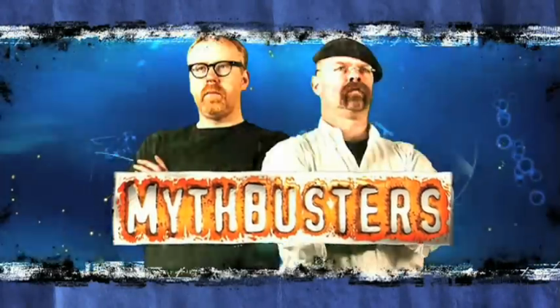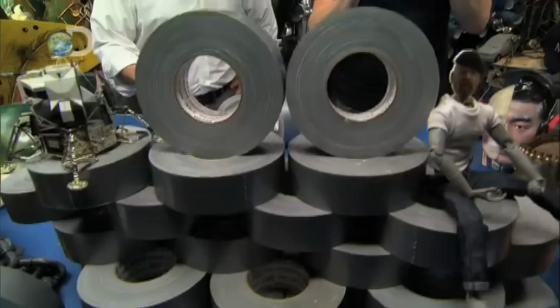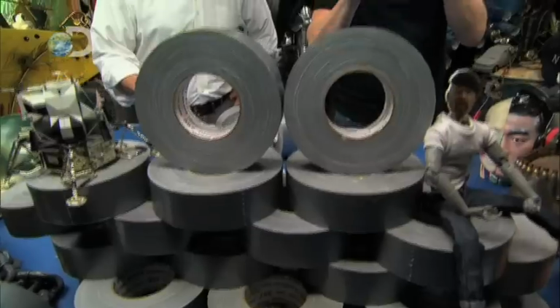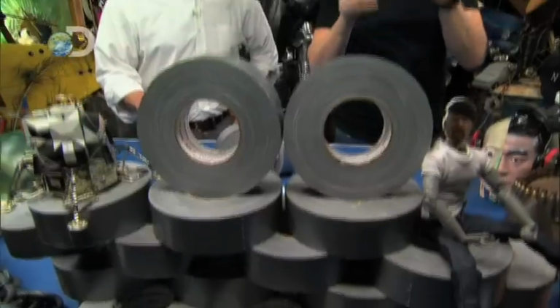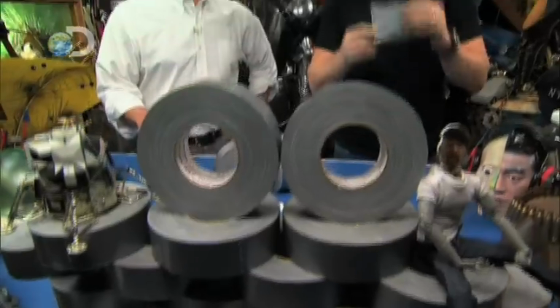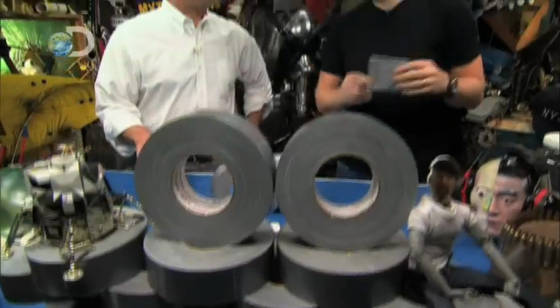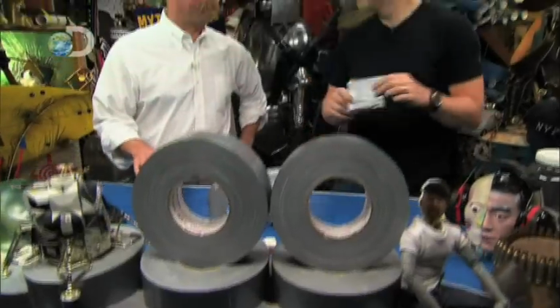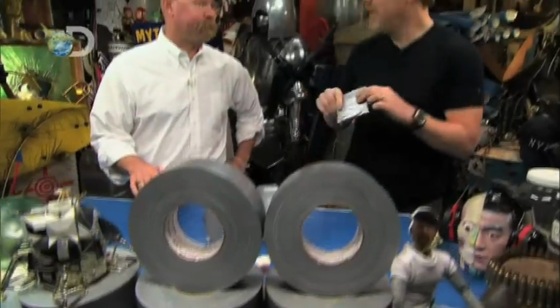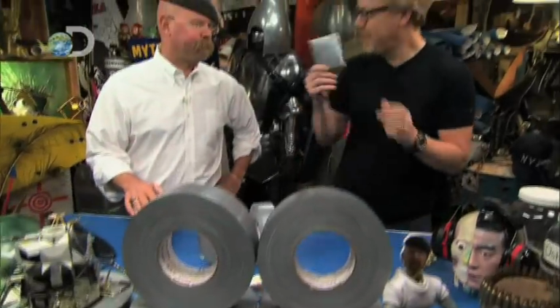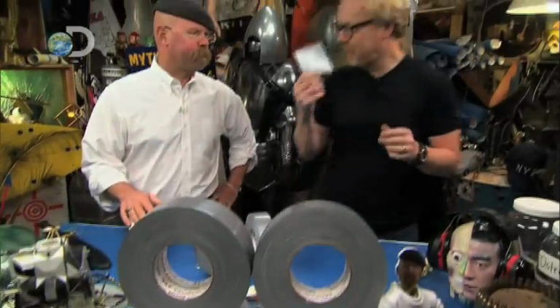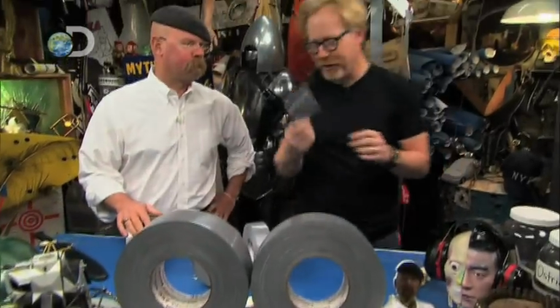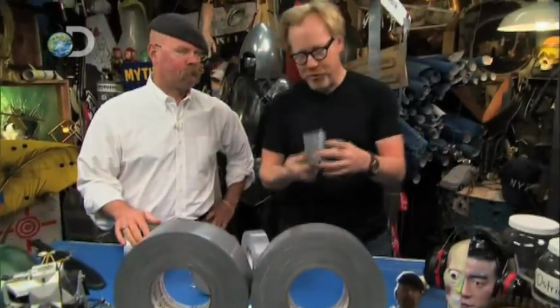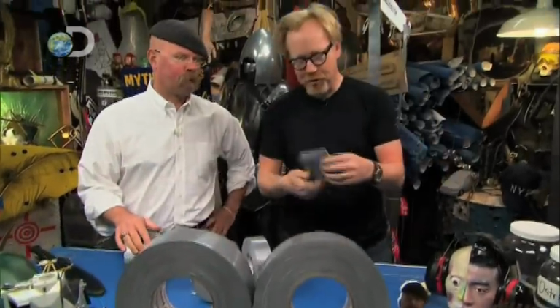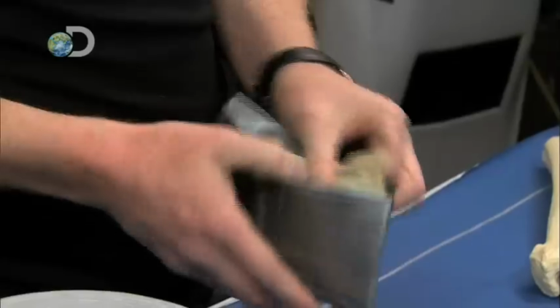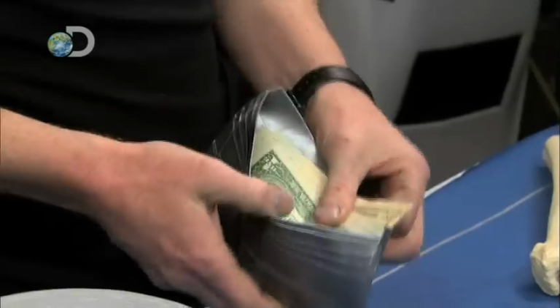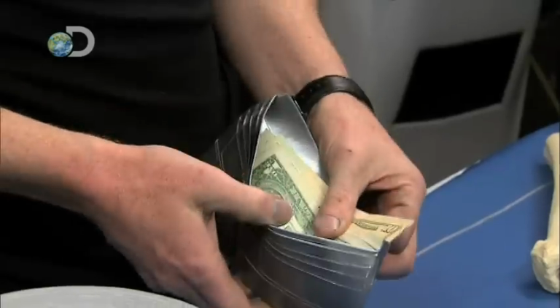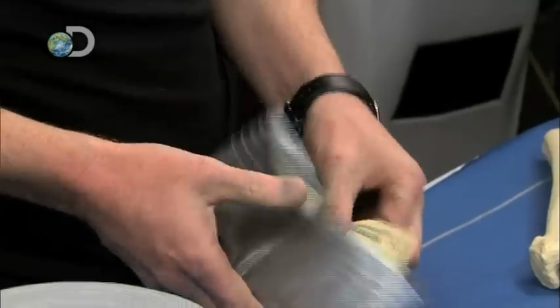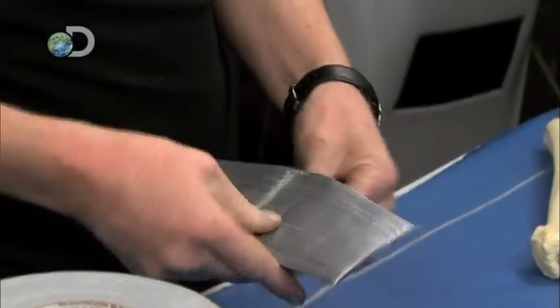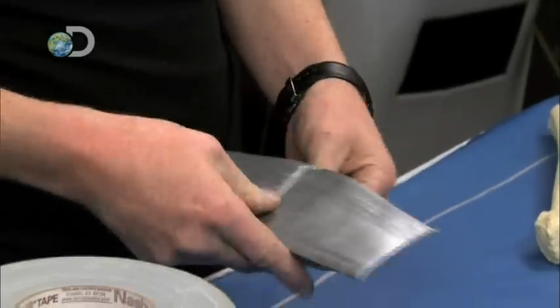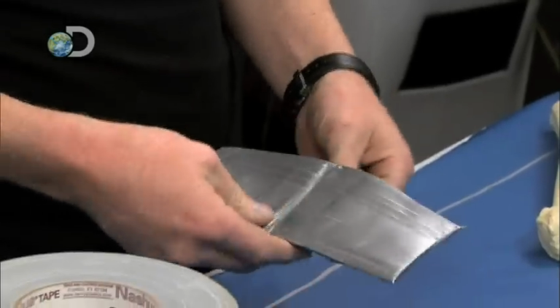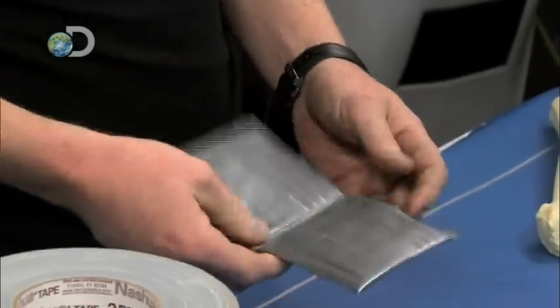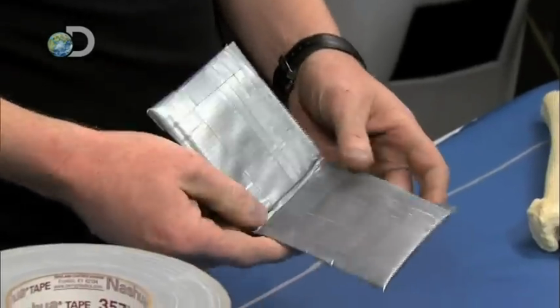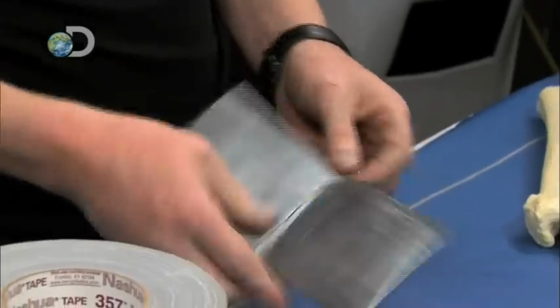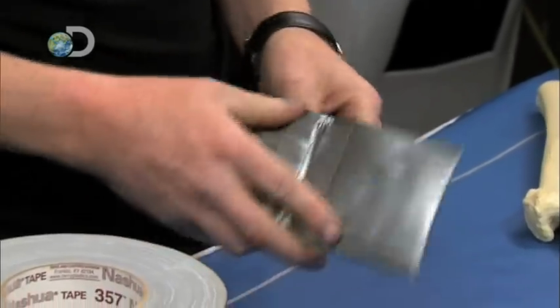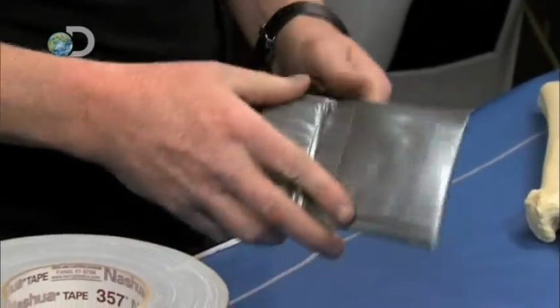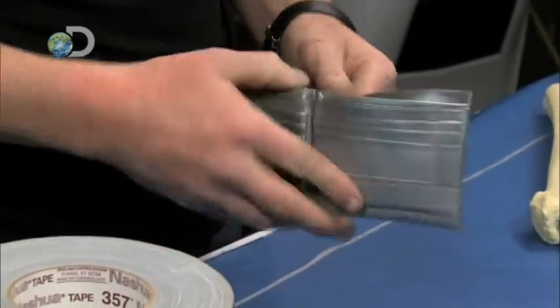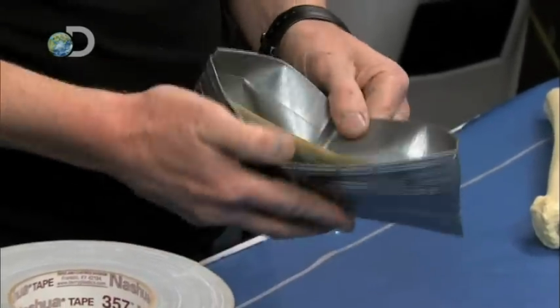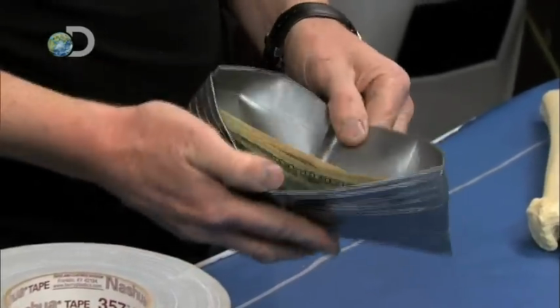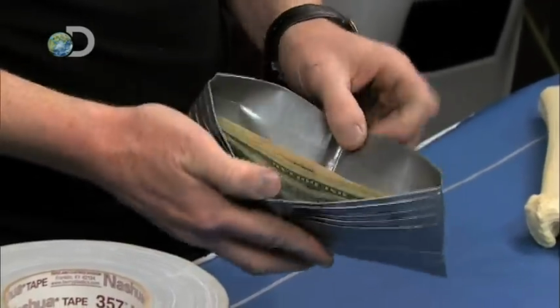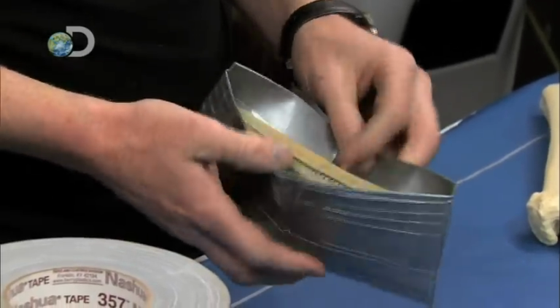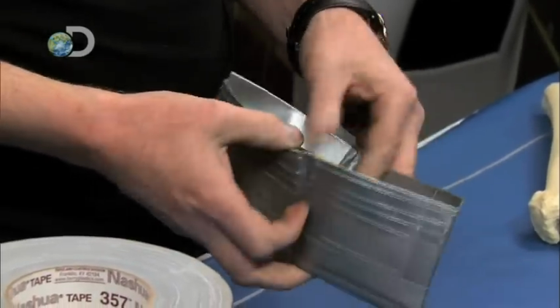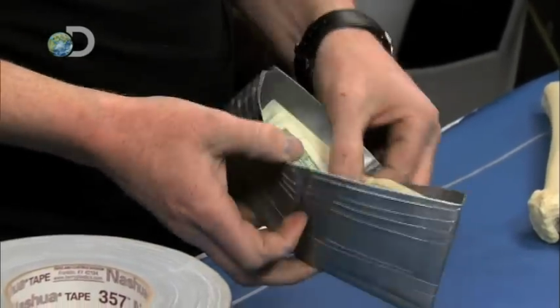What you got there? This is pretty cool. It is a wallet made entirely out of duct tape.